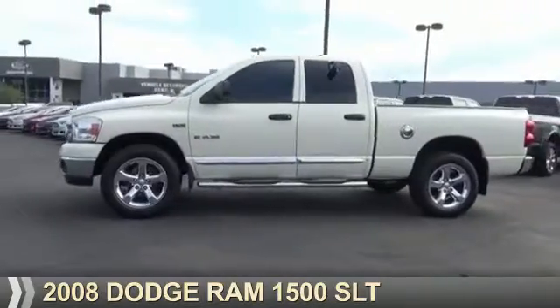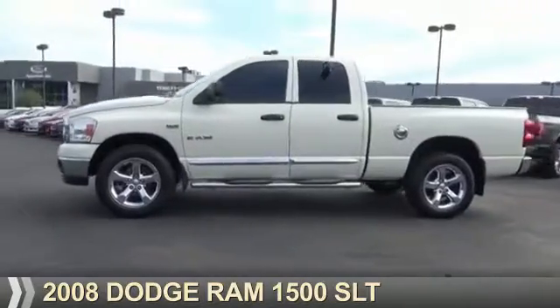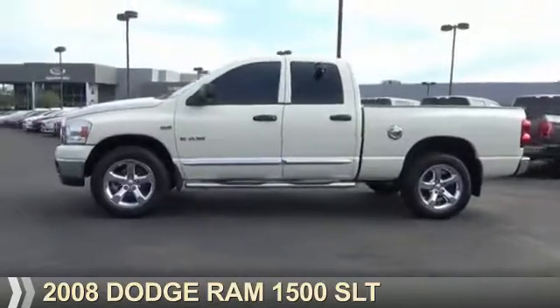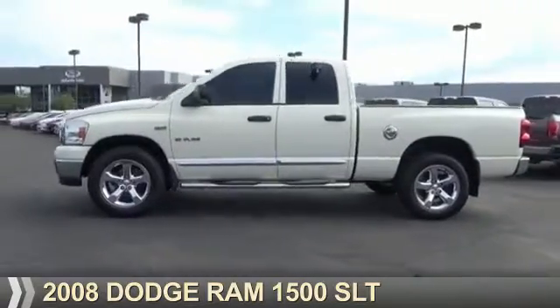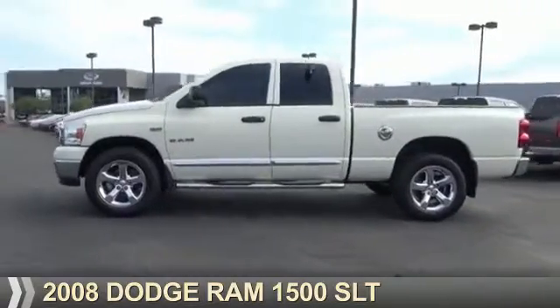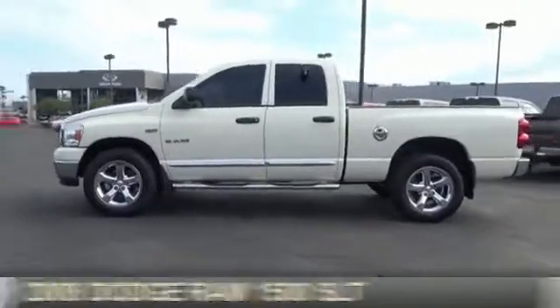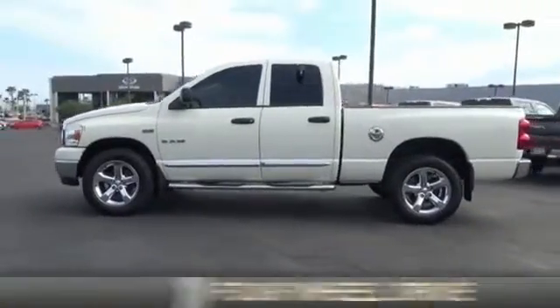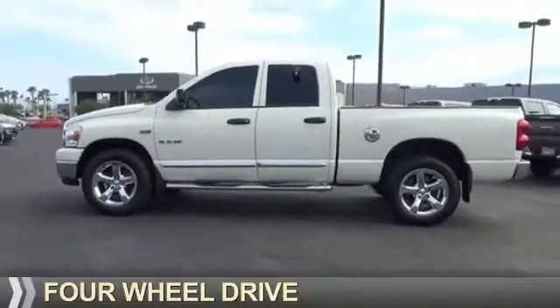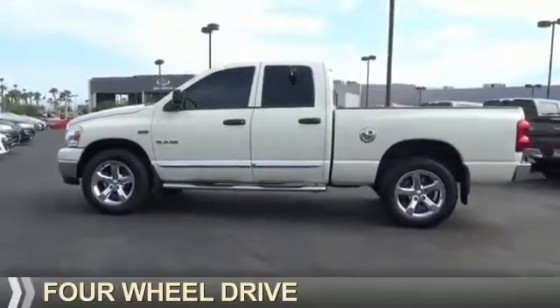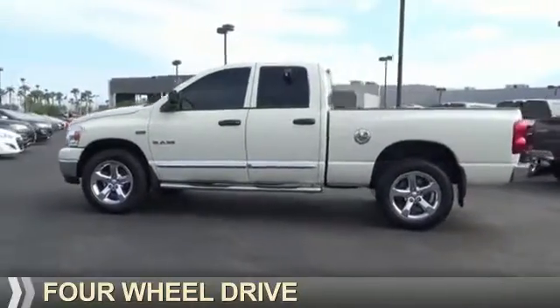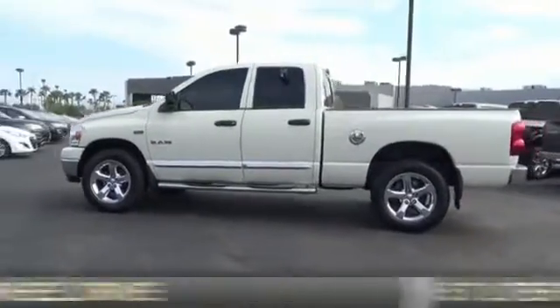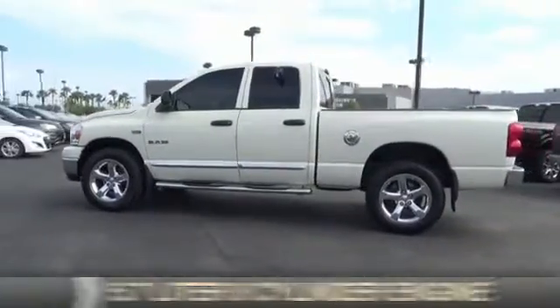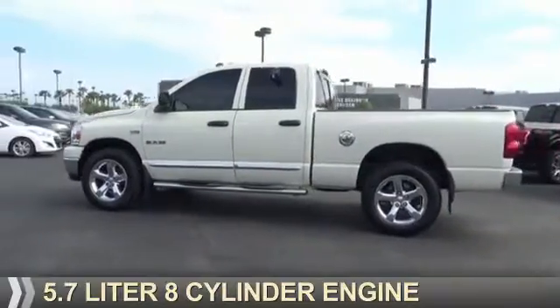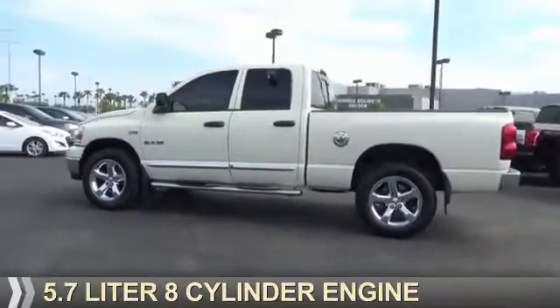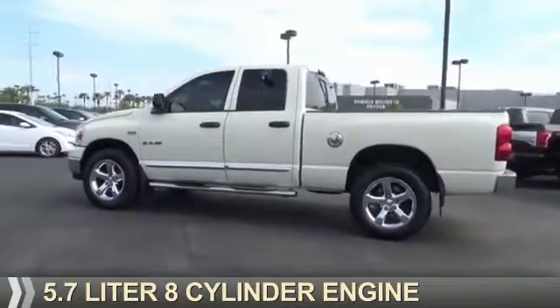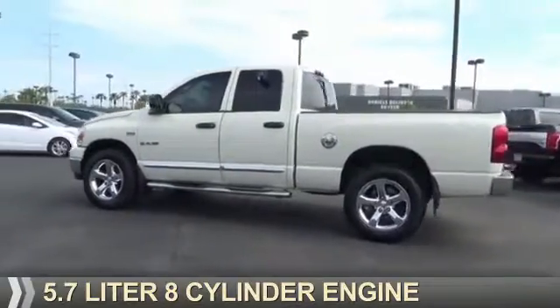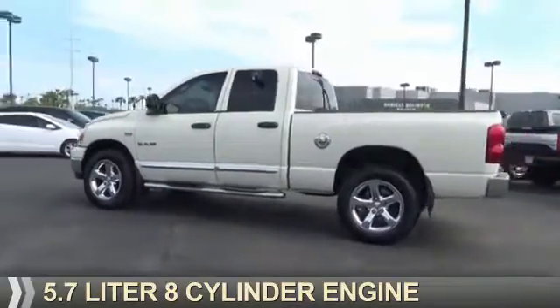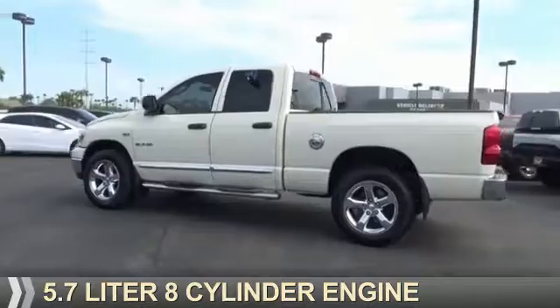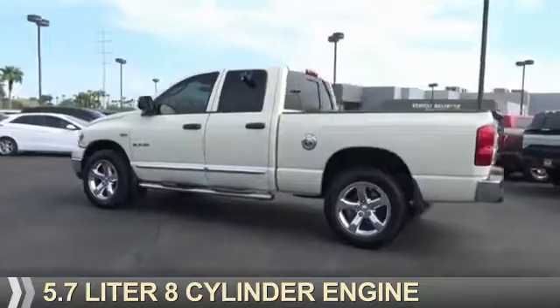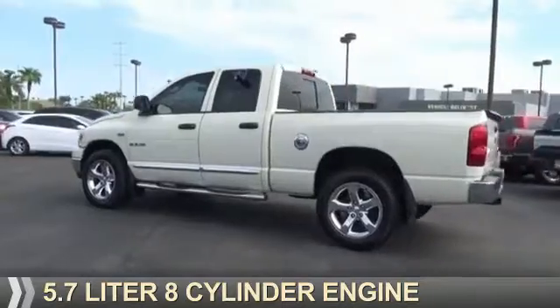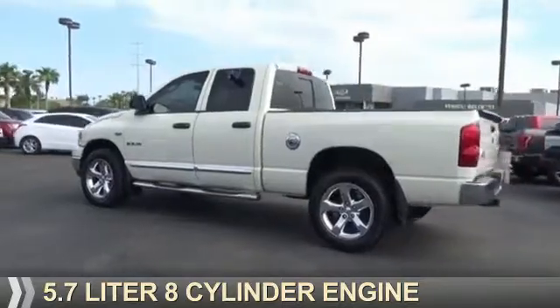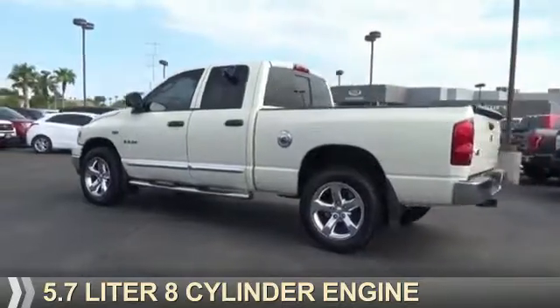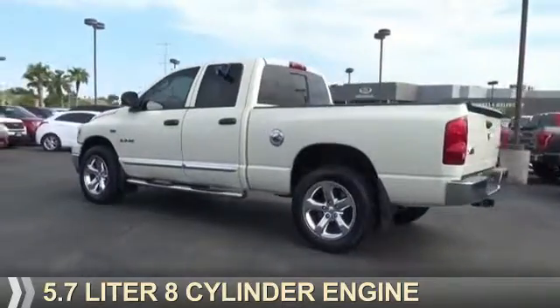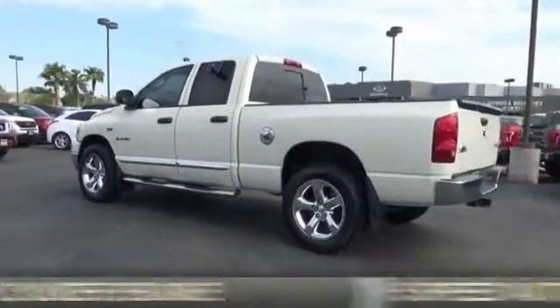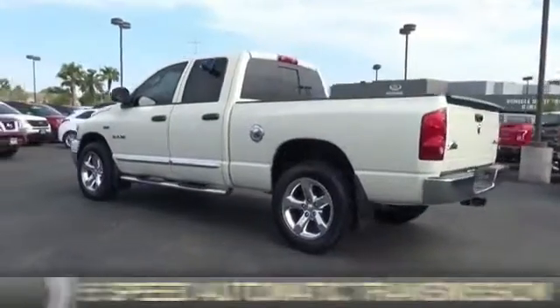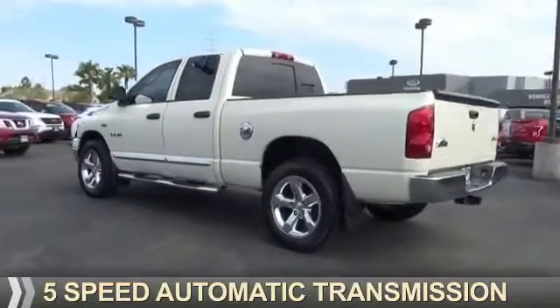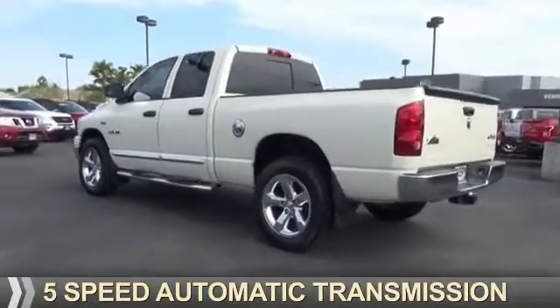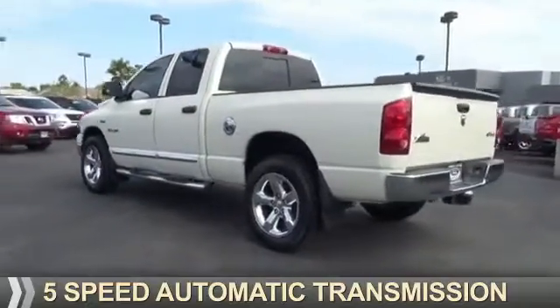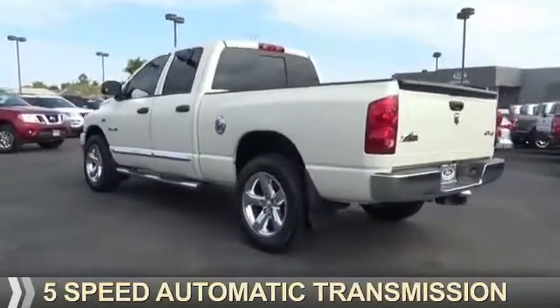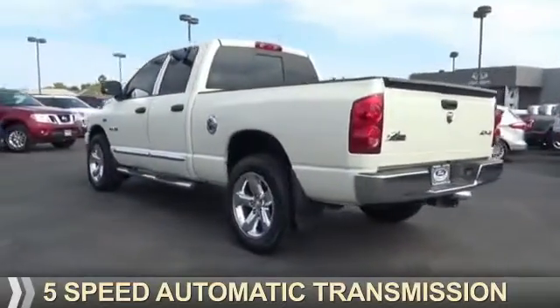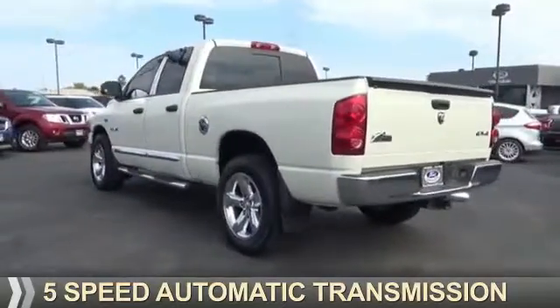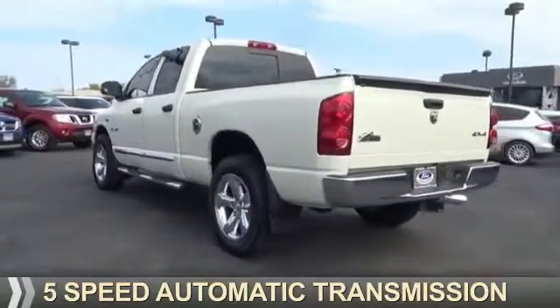It's powered by 4-wheel drive, a 5.7 liter 8-cylinder engine, and a 5-speed automatic transmission.